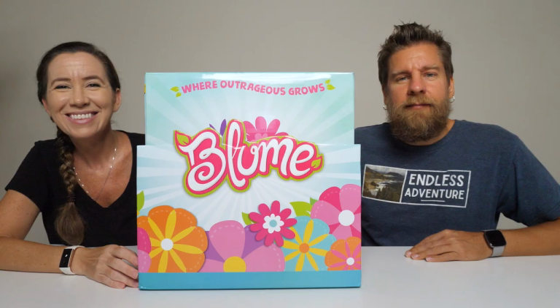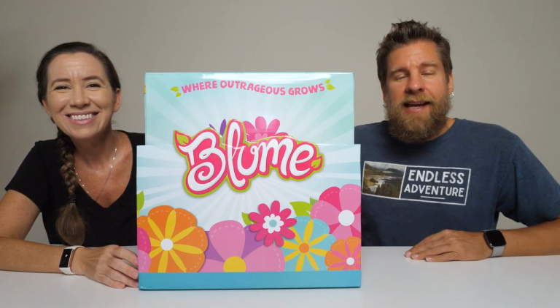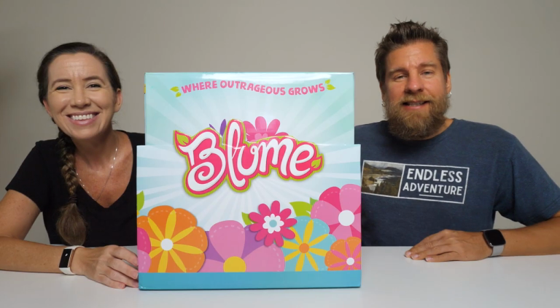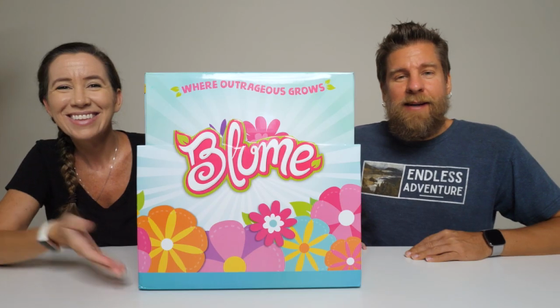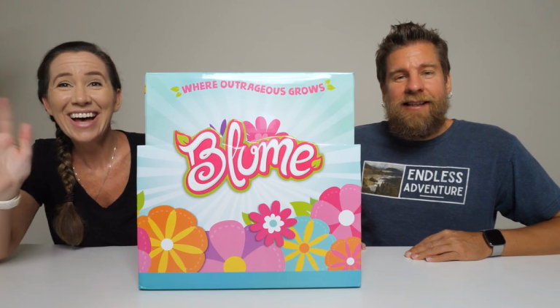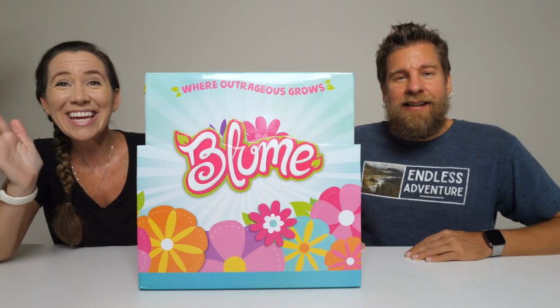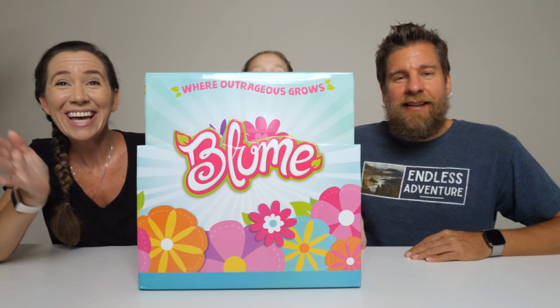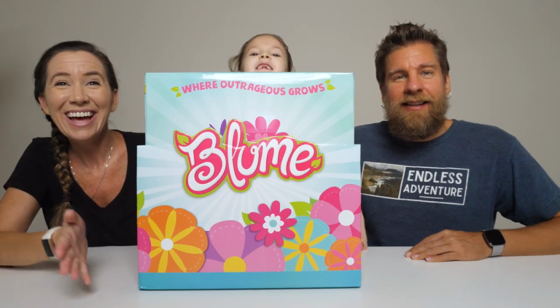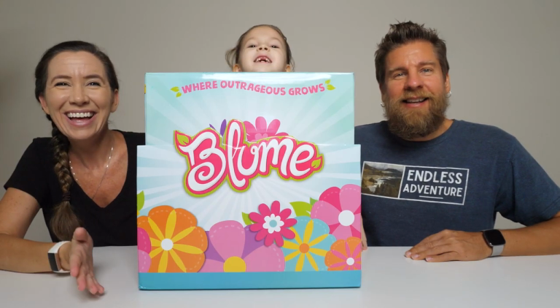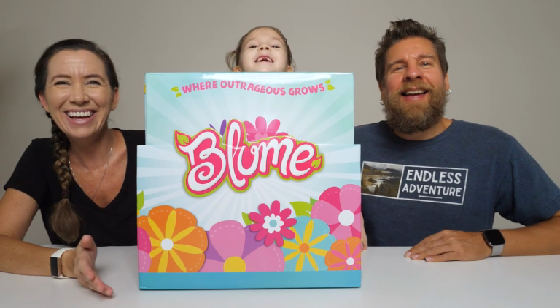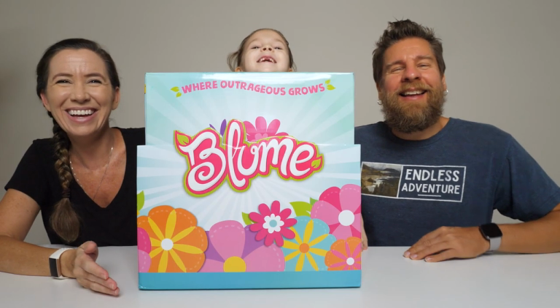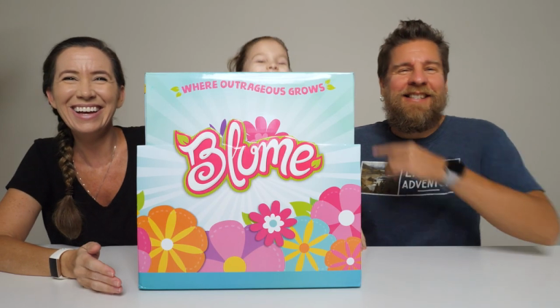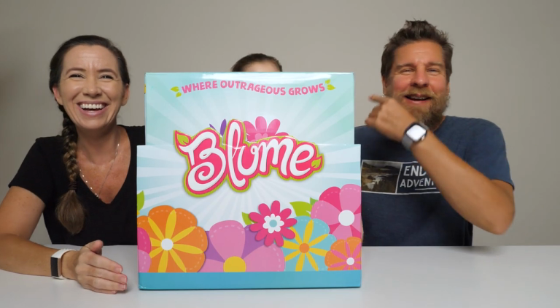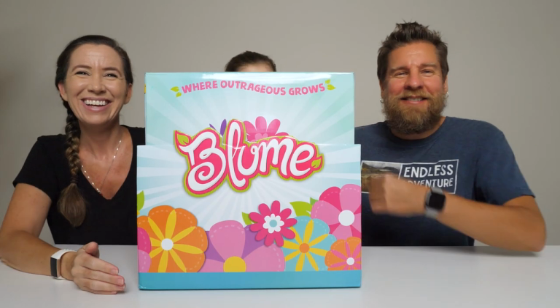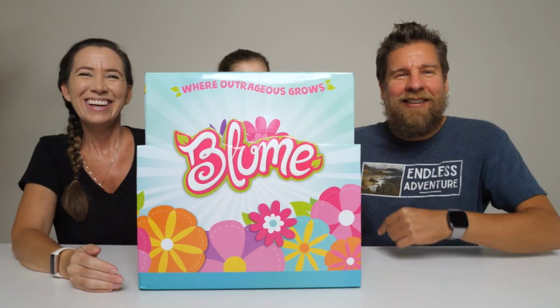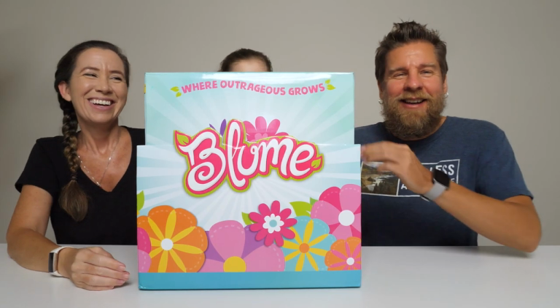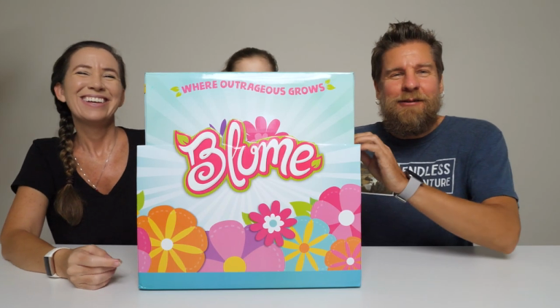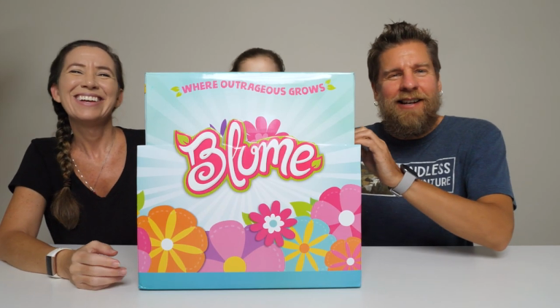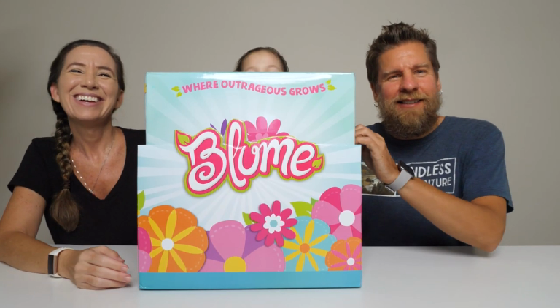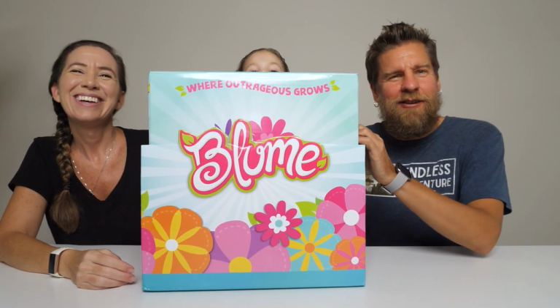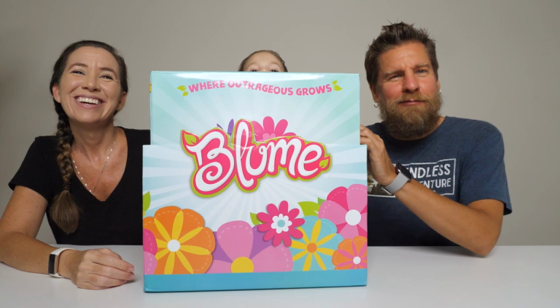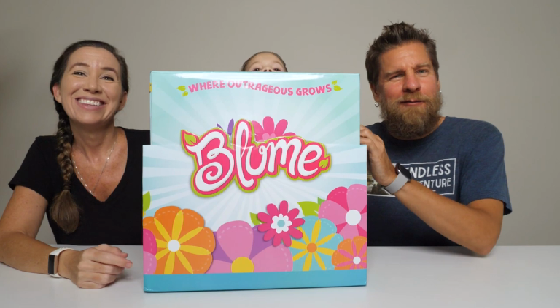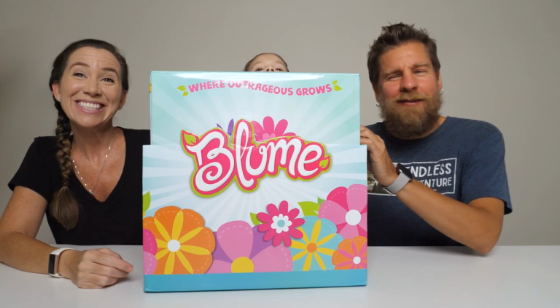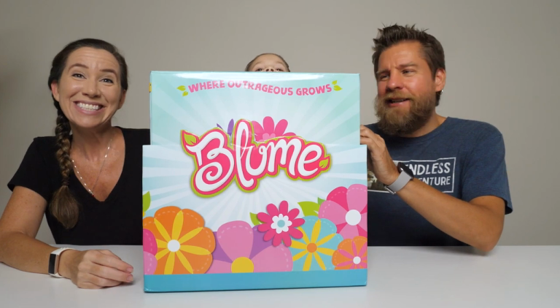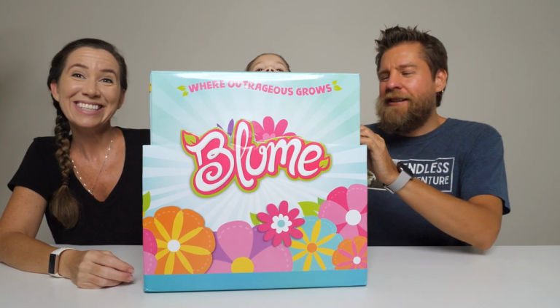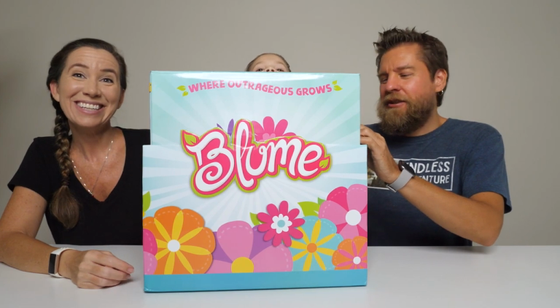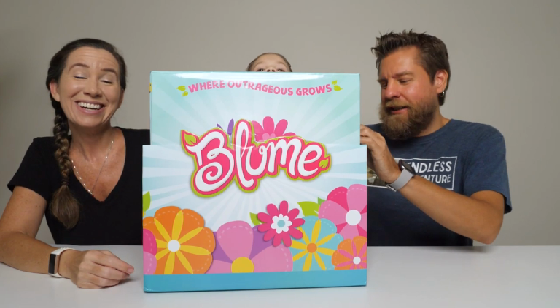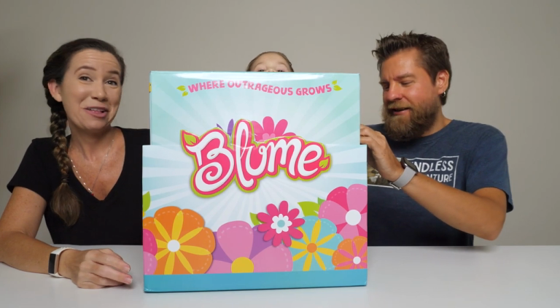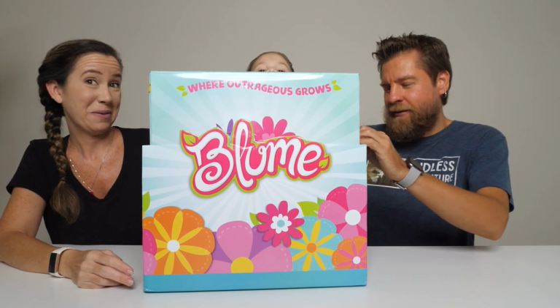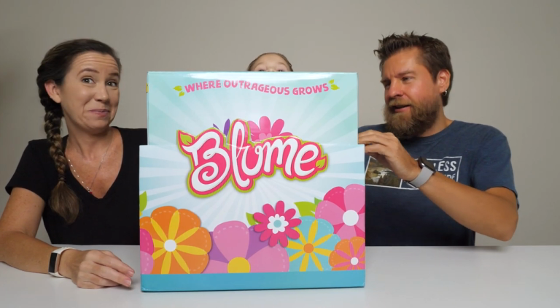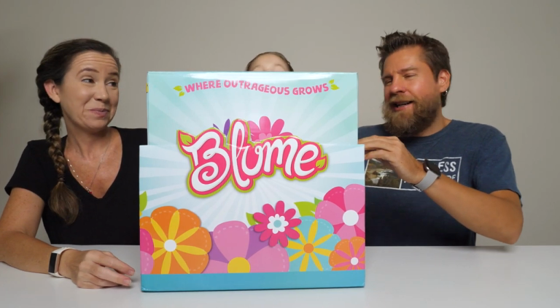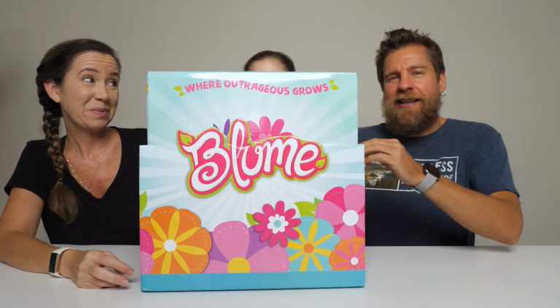Hey guys, it's Mike, Holly, and Toby. She's back there somewhere. So we've got some new Bloom here. I'm not exactly sure what they are, so we're gonna unbox it.